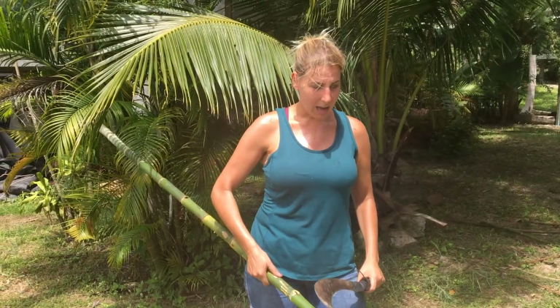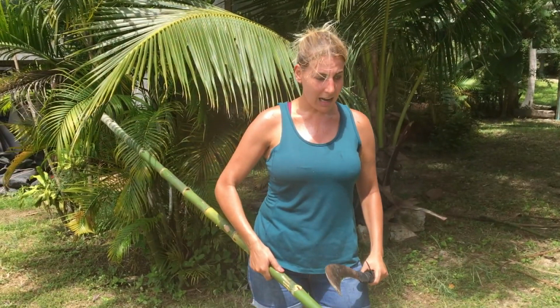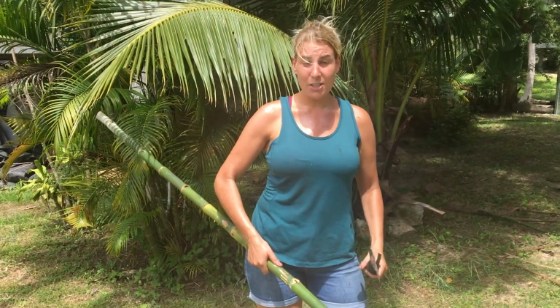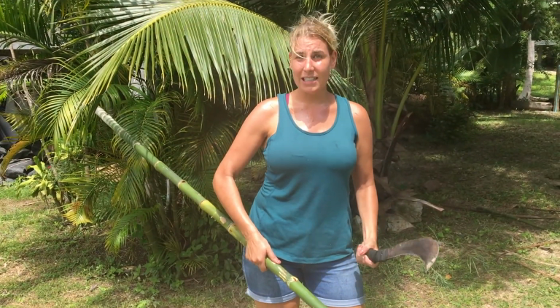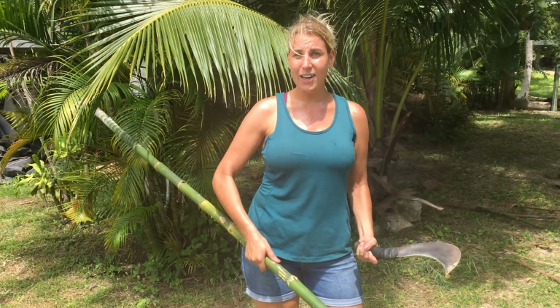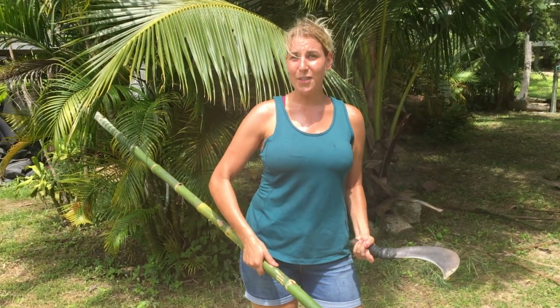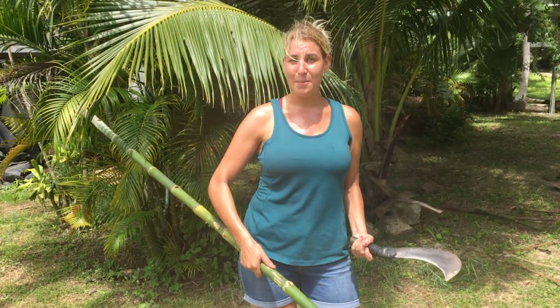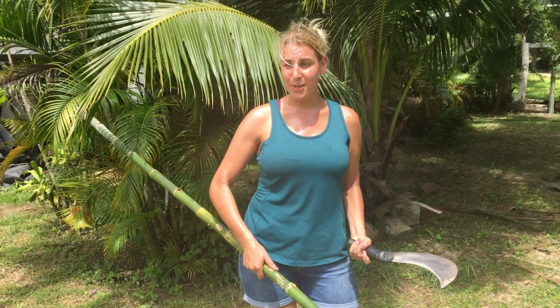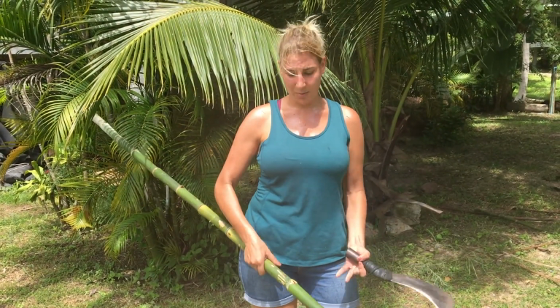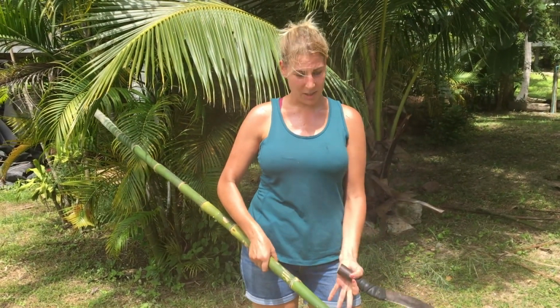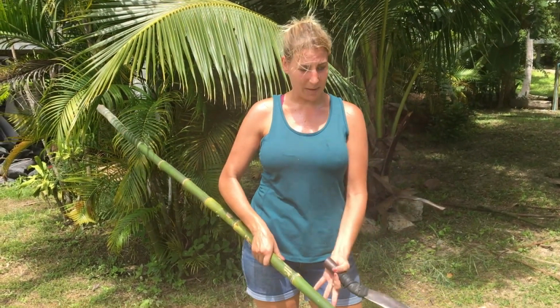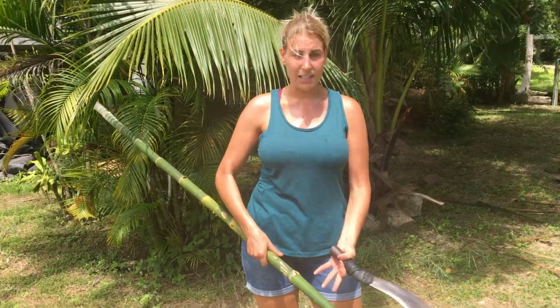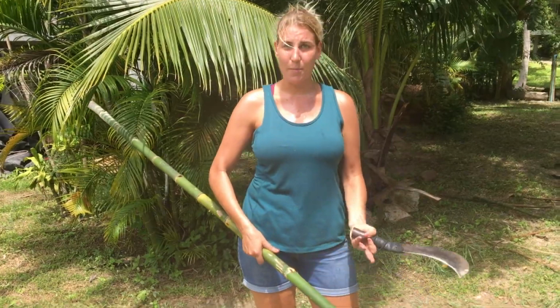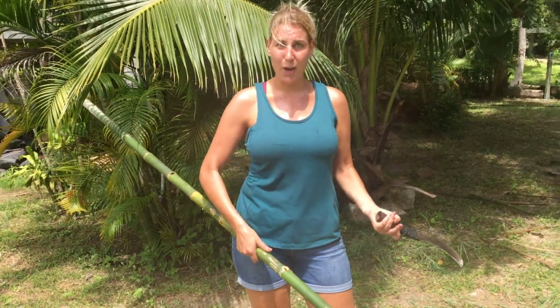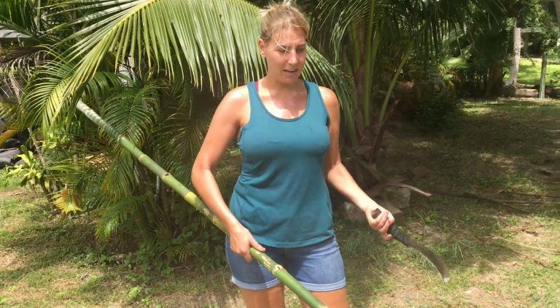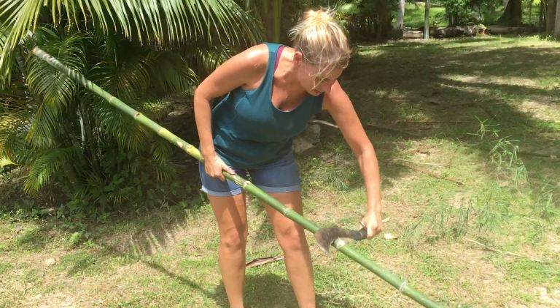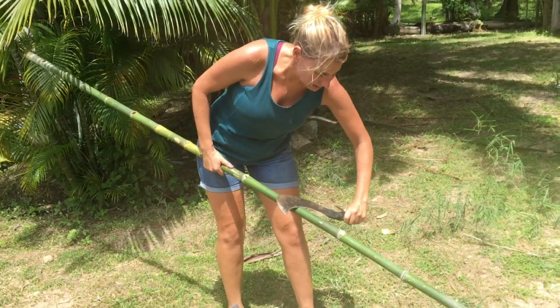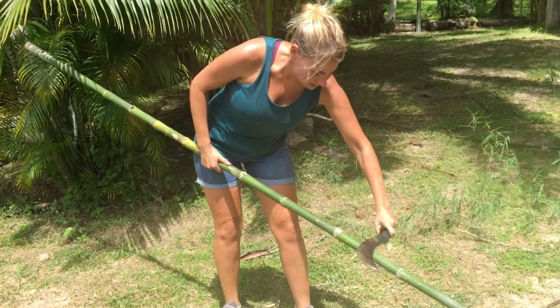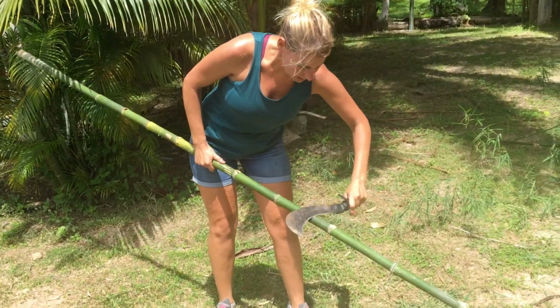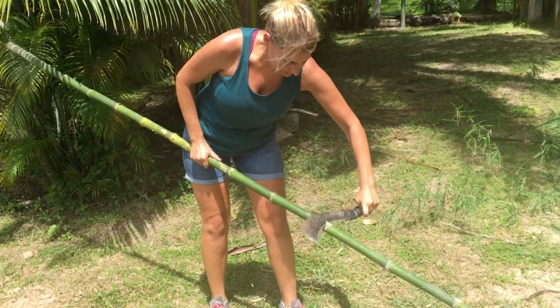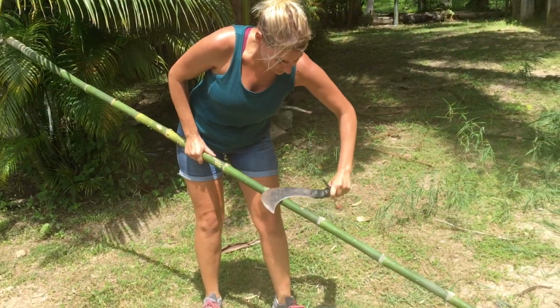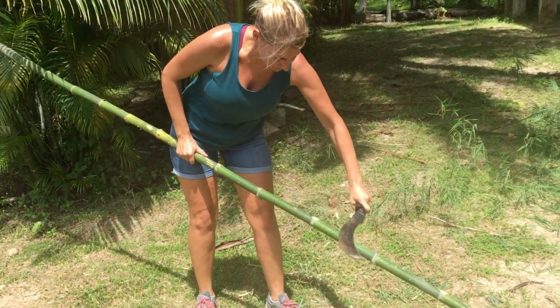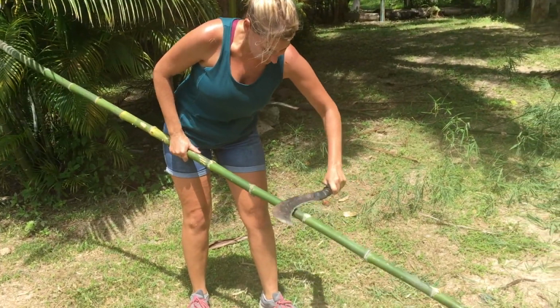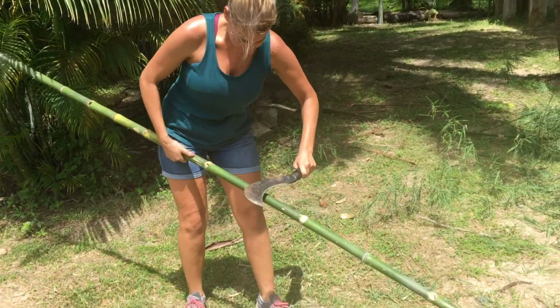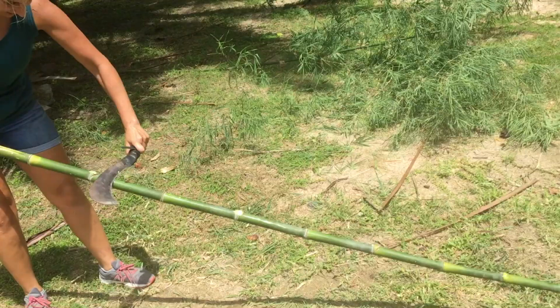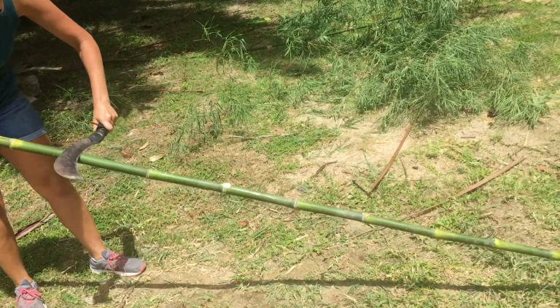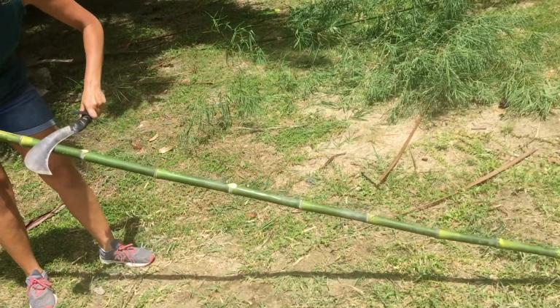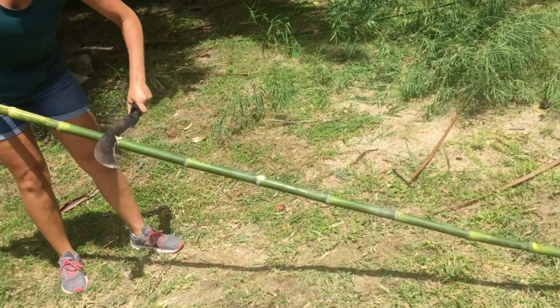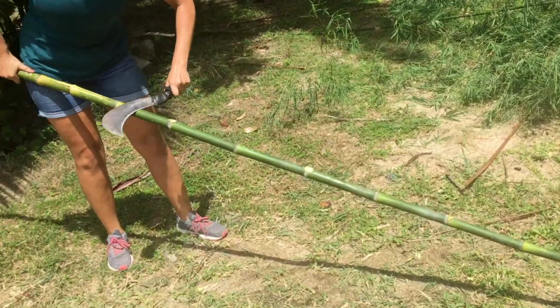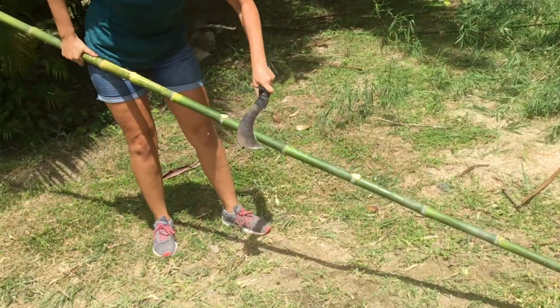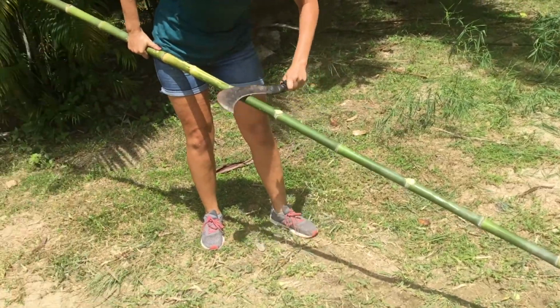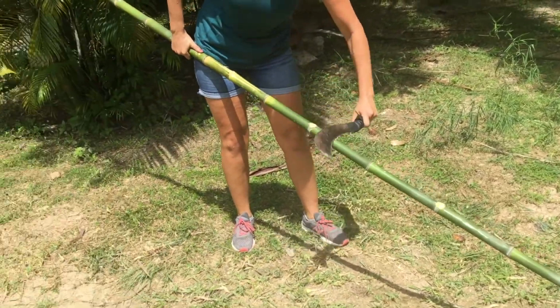I'm just cleaning off the bamboo. We just picked this from the garden. I took off most of the big branches and now just cleaning up the little knots.